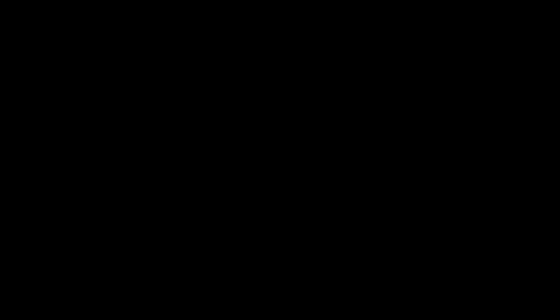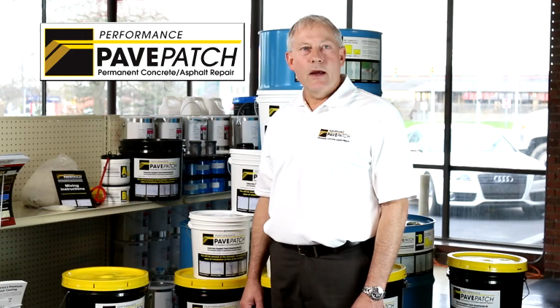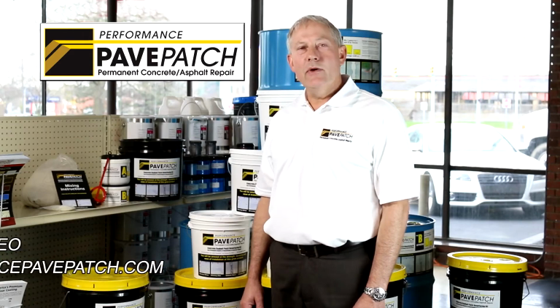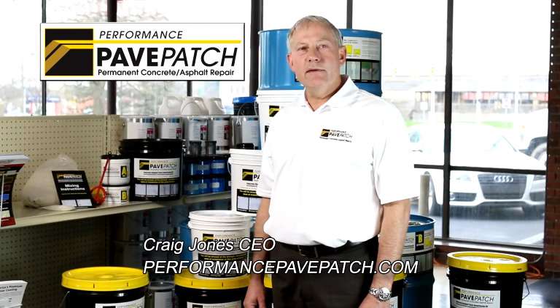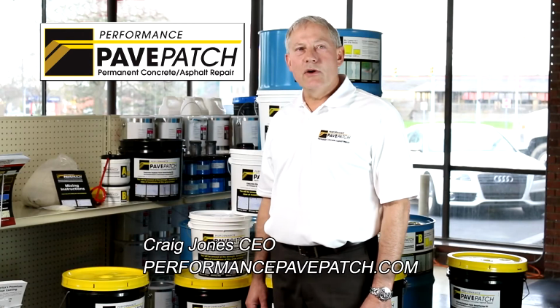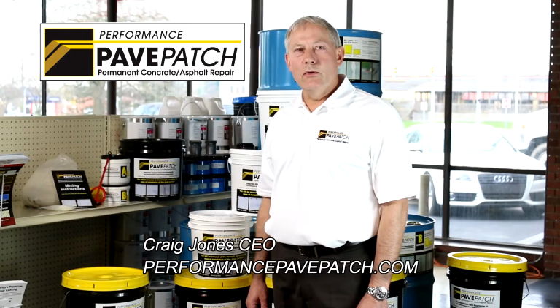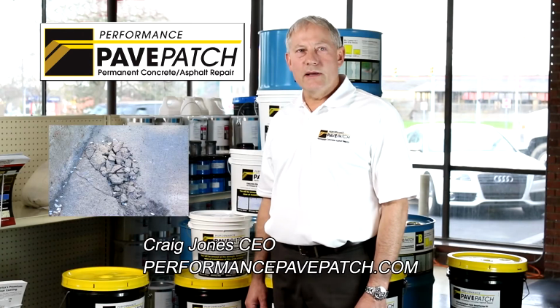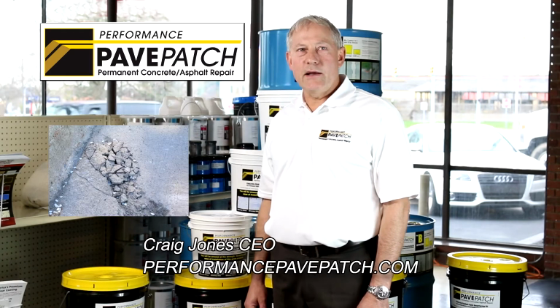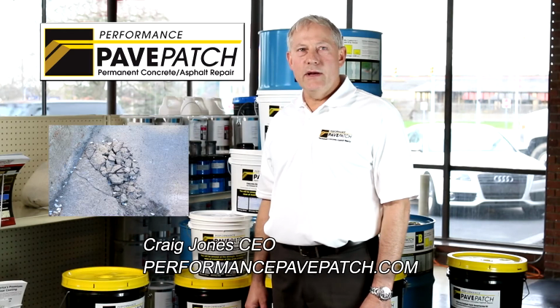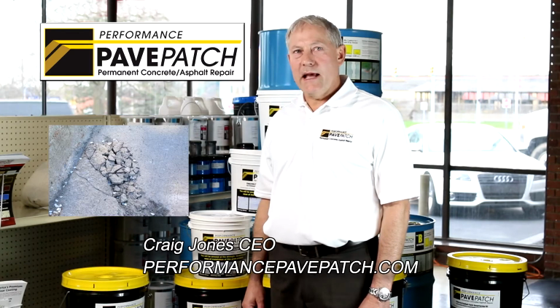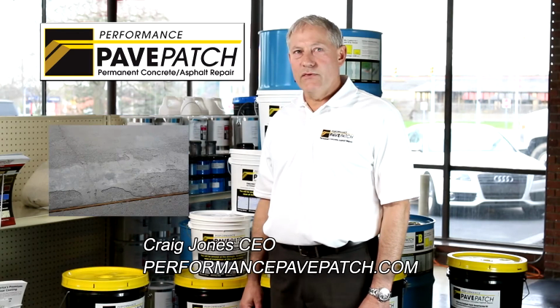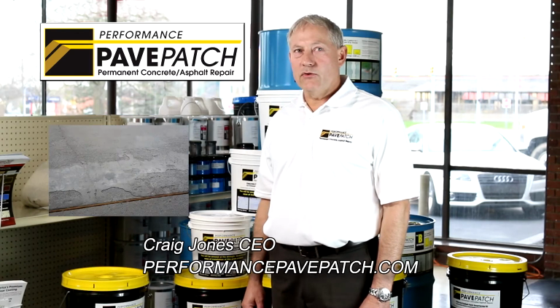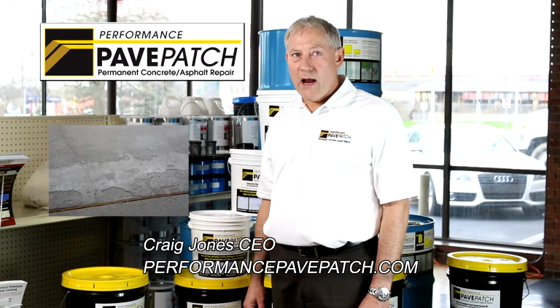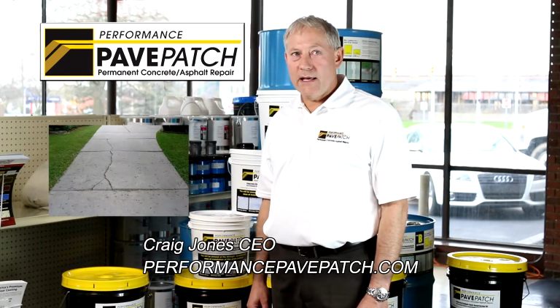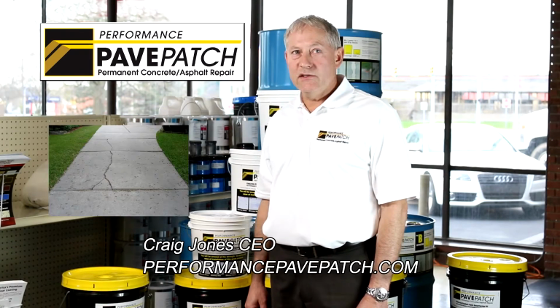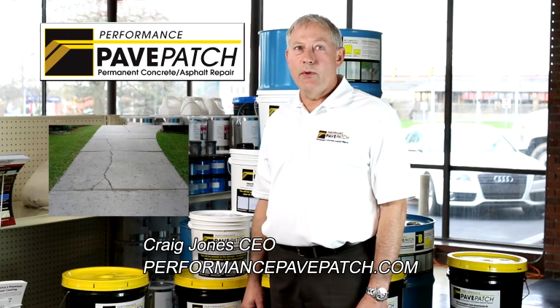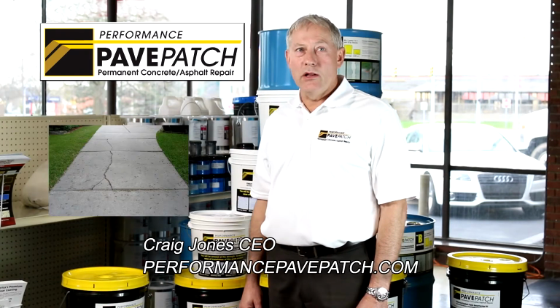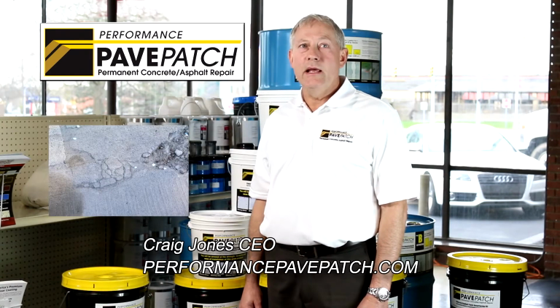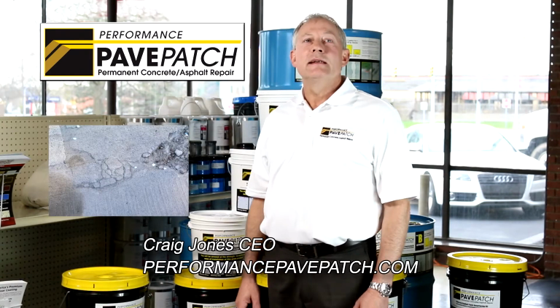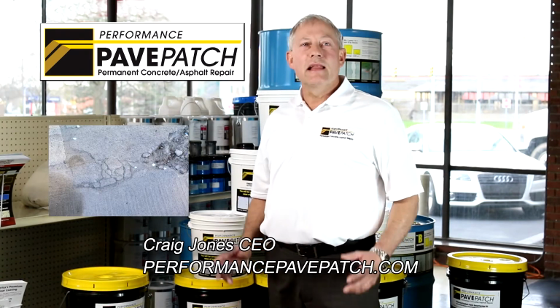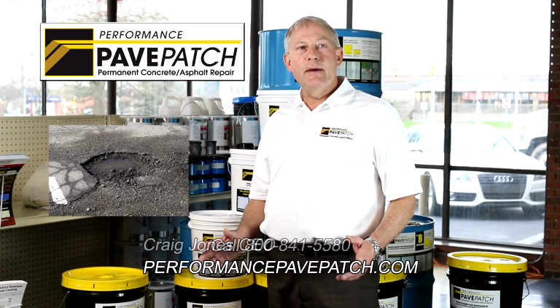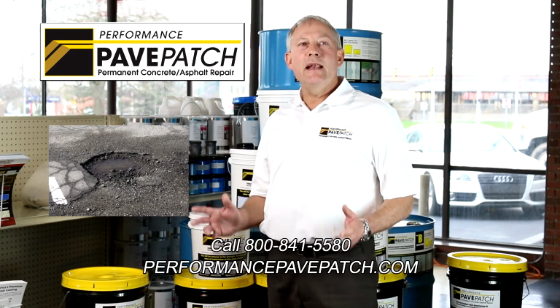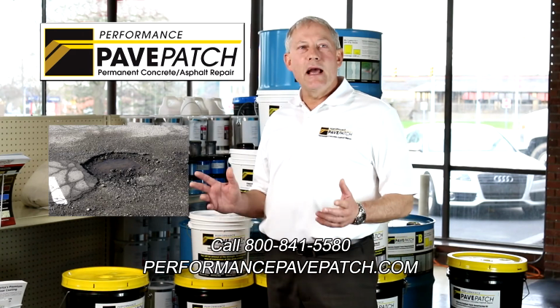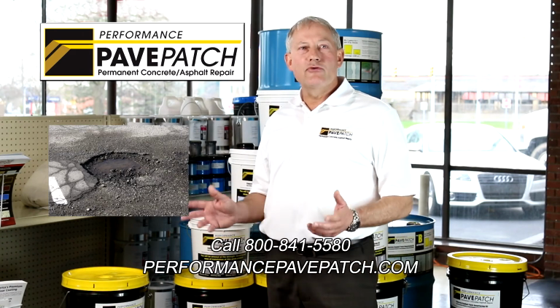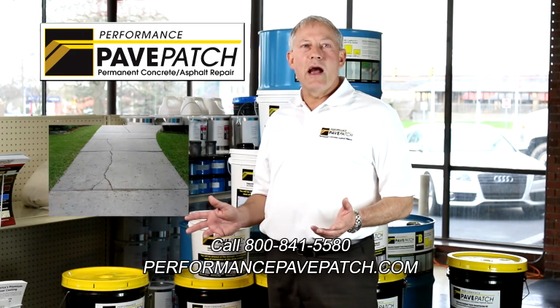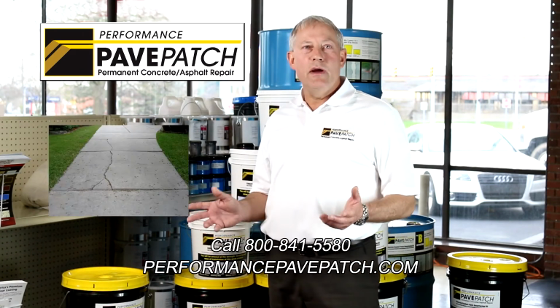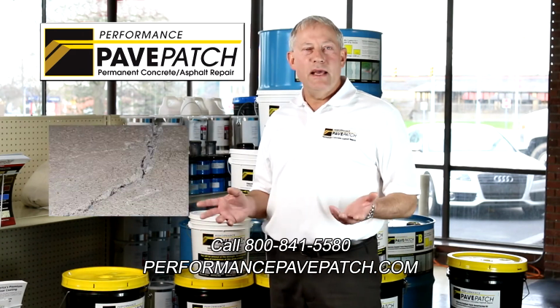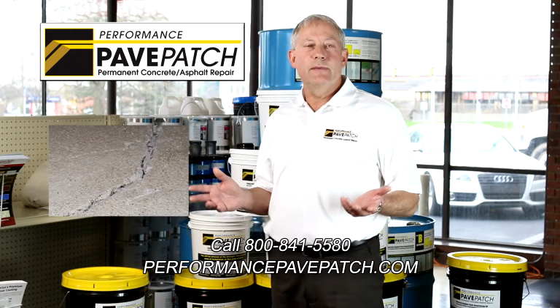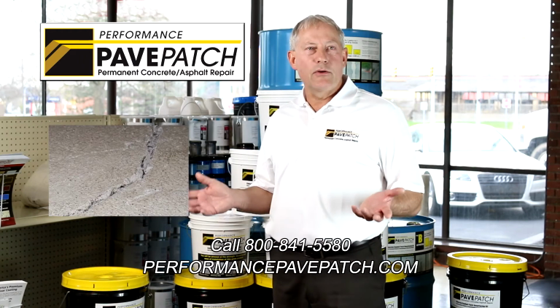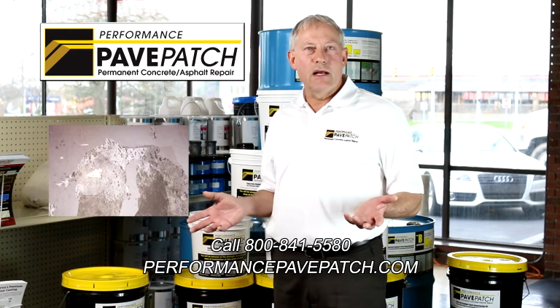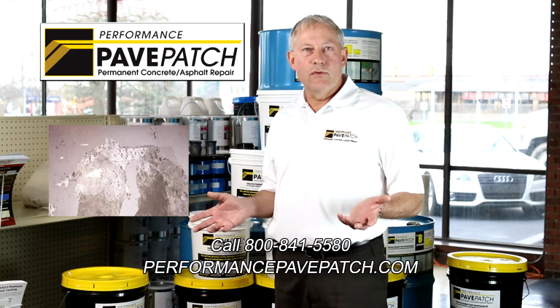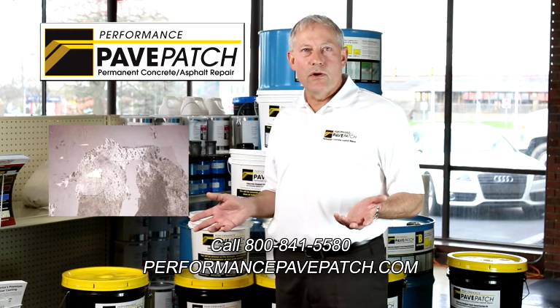Are you having trouble with concrete and asphalt cracking, spalling, delaminating on your driveway, basement, and garage floor?